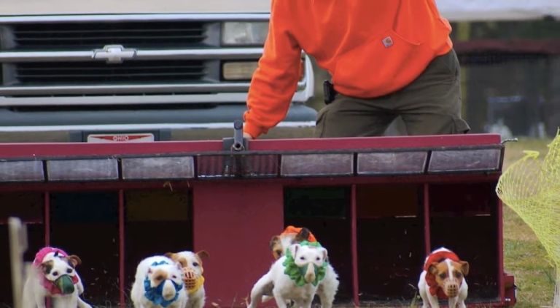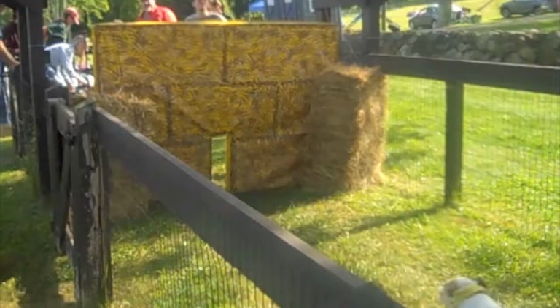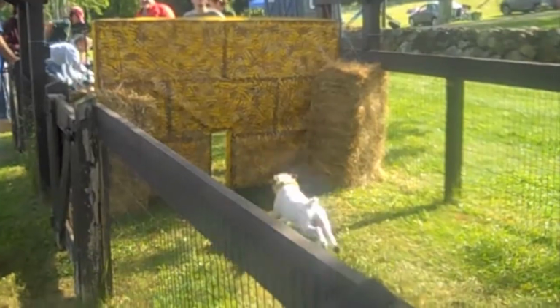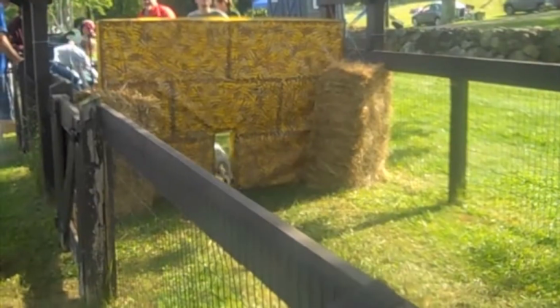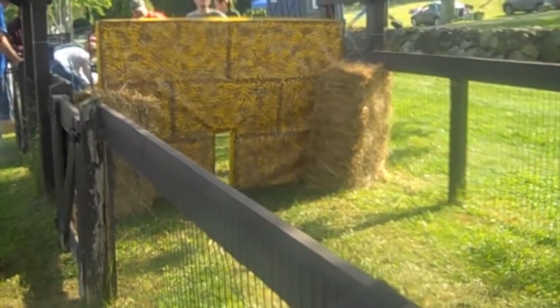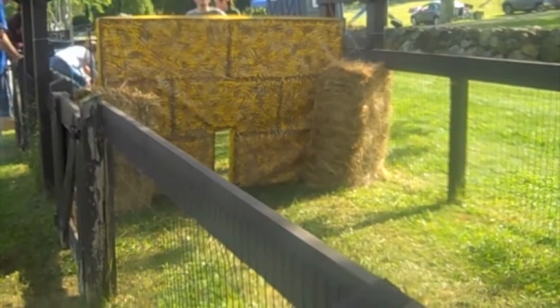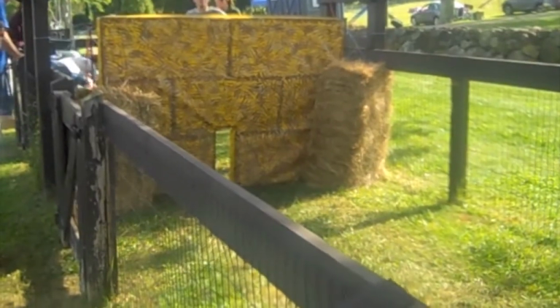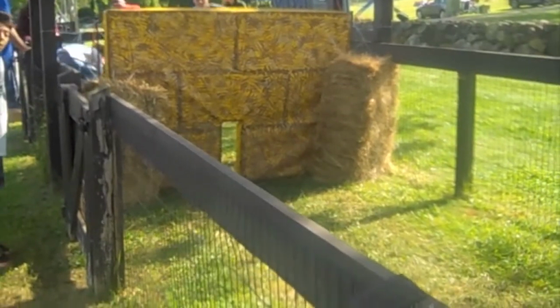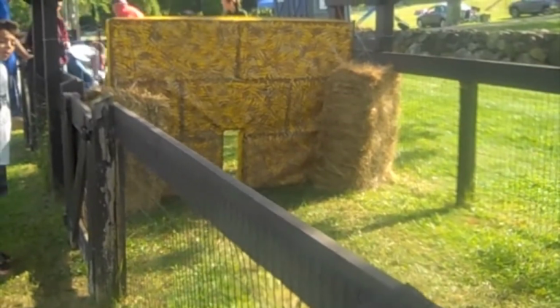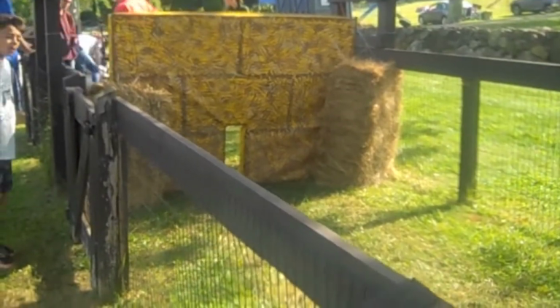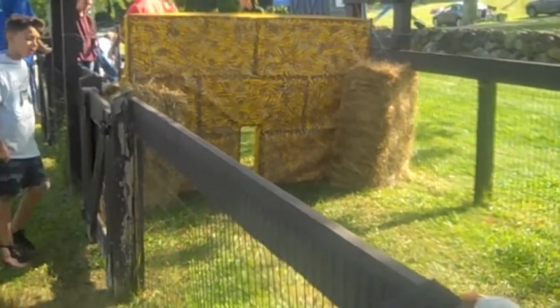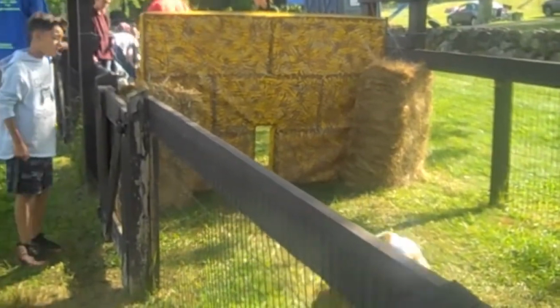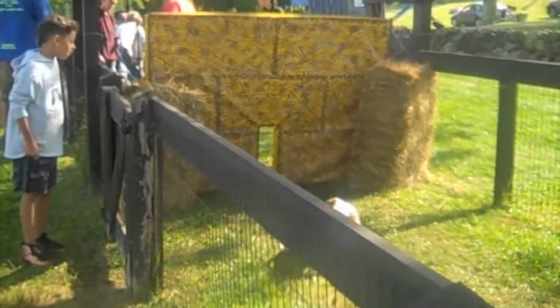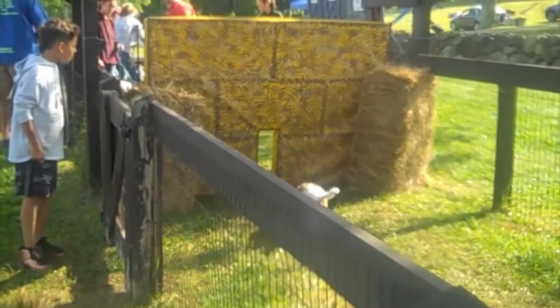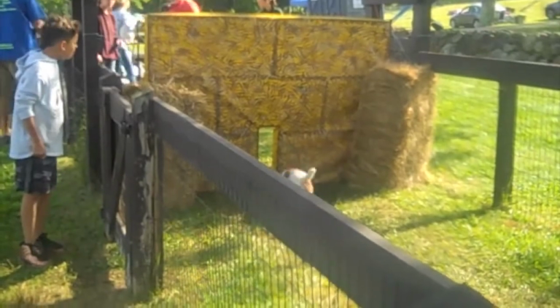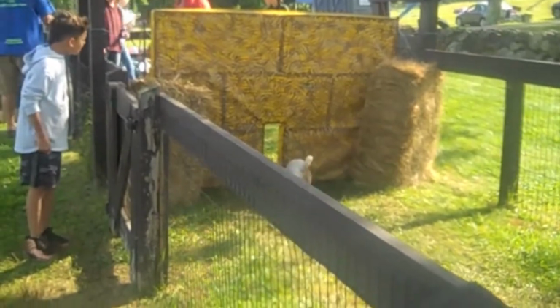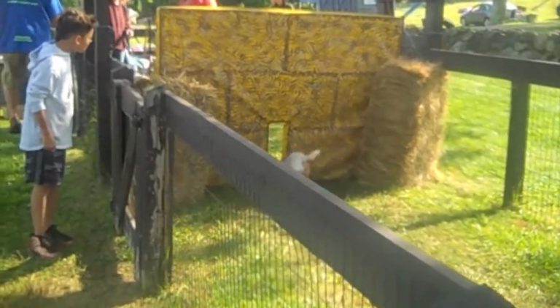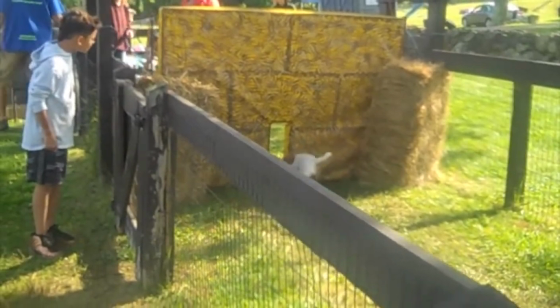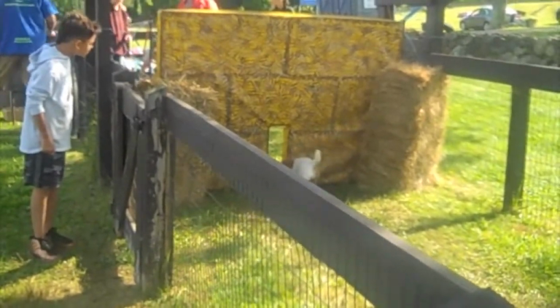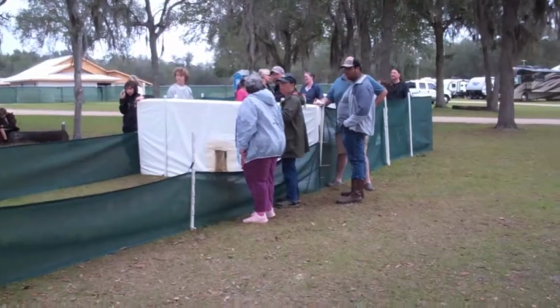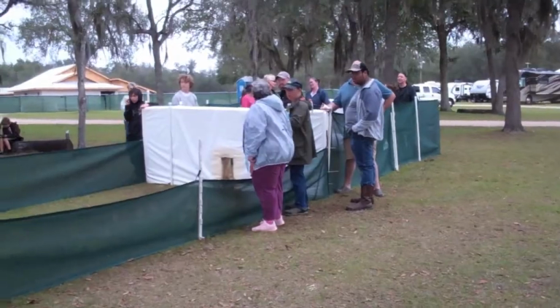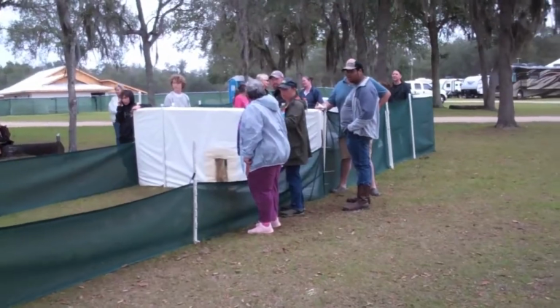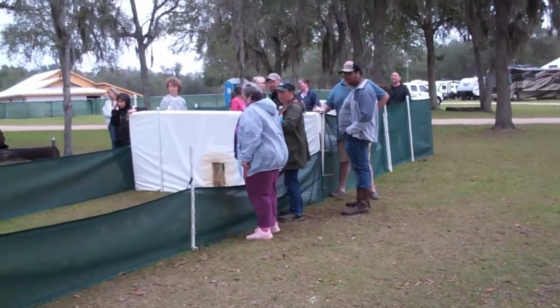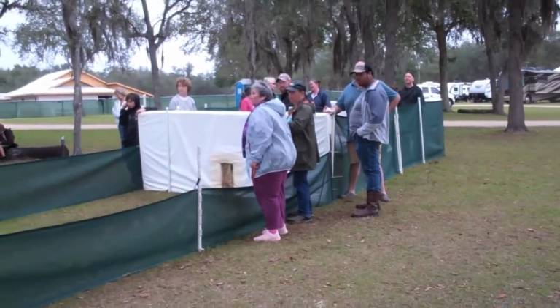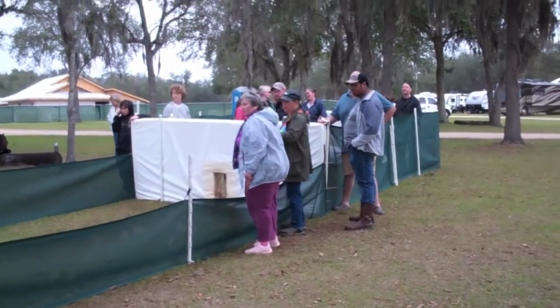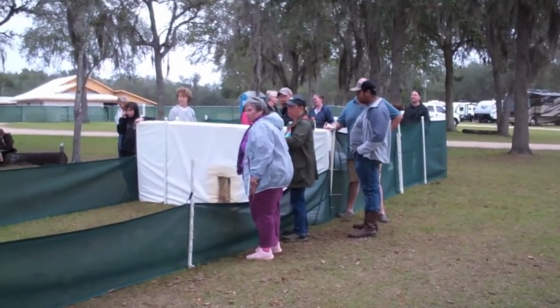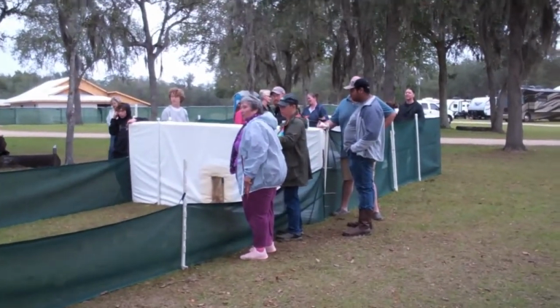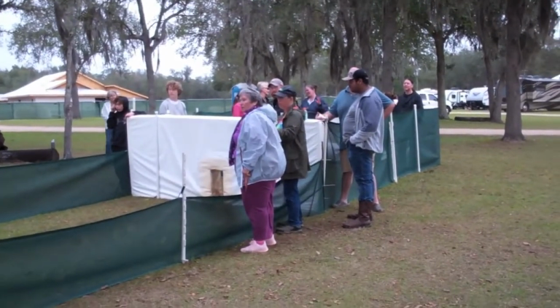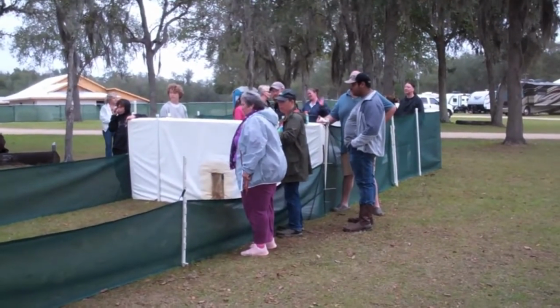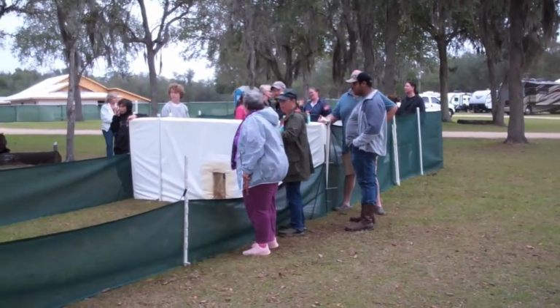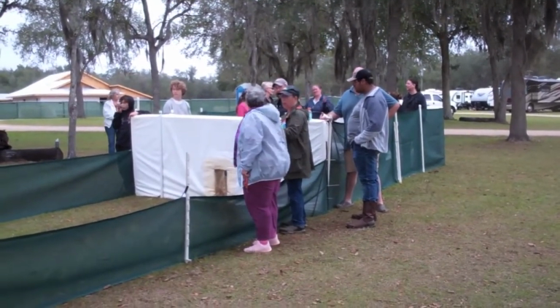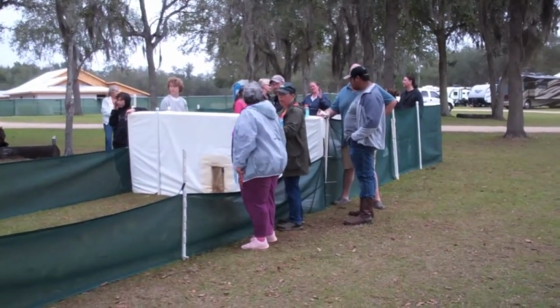The padded opening of the catch pen is just the right size to allow for the entry of only one Terrier at a time.